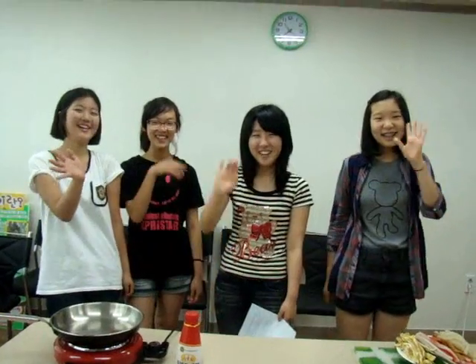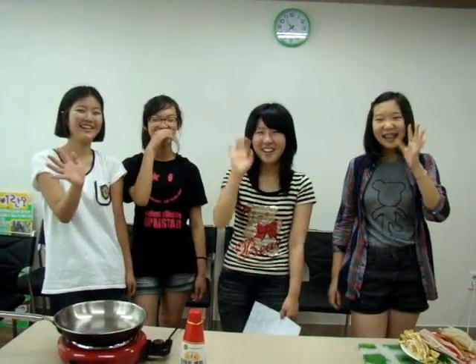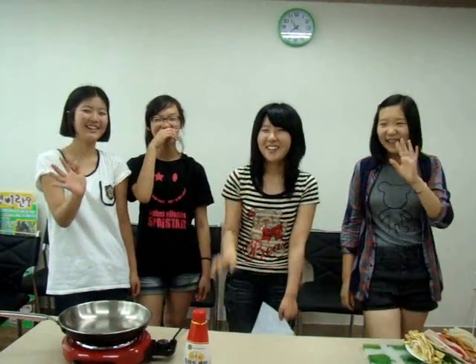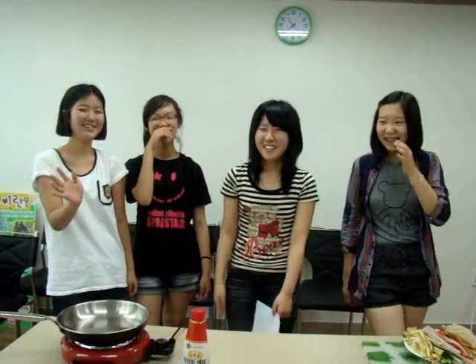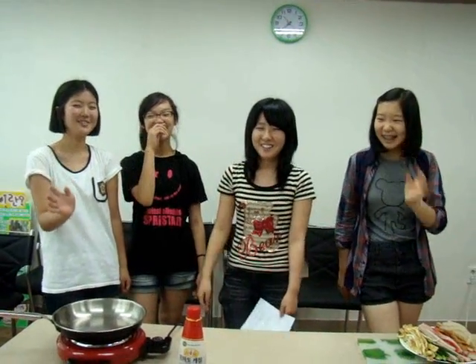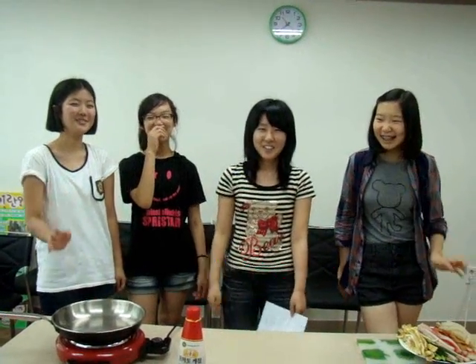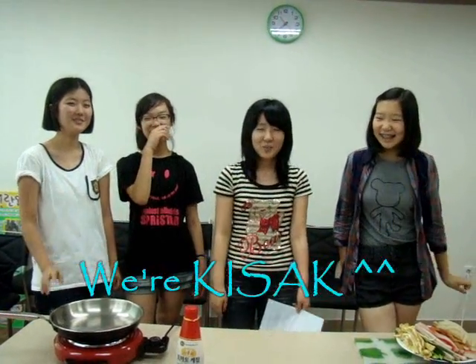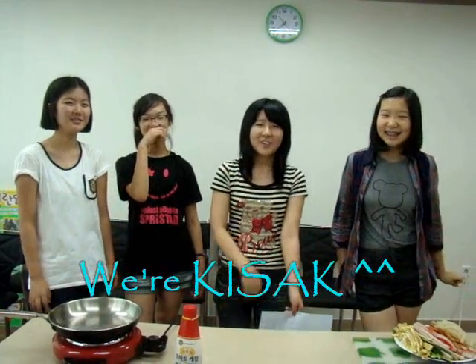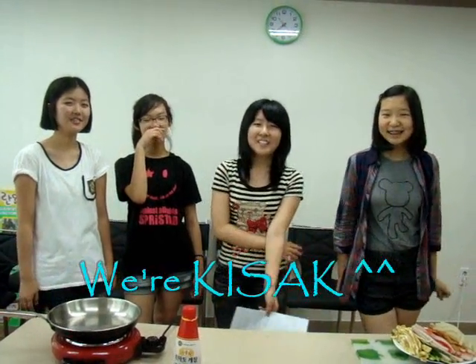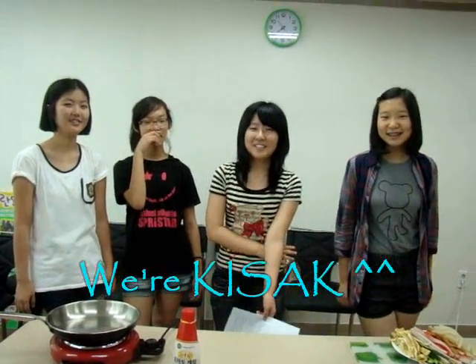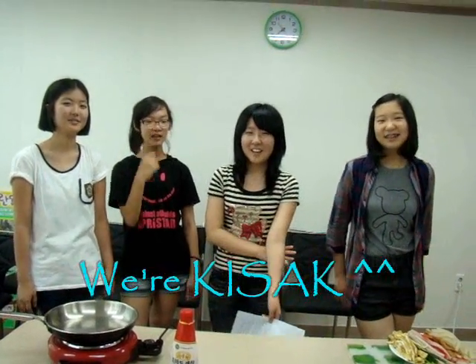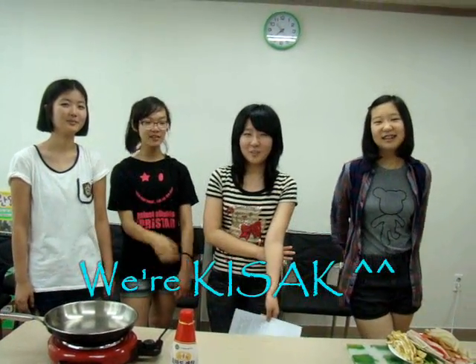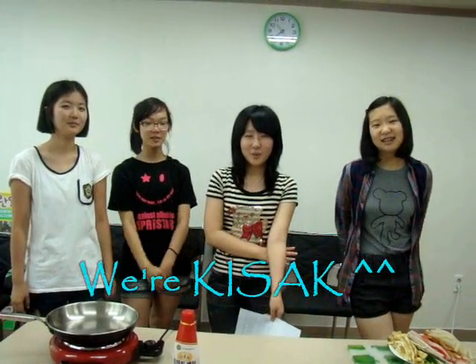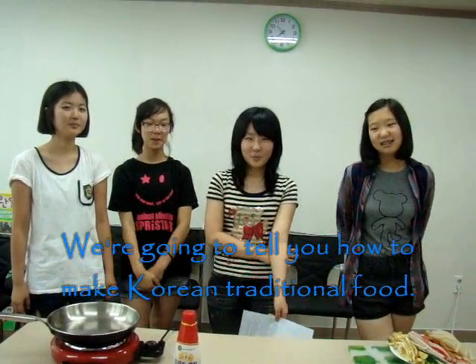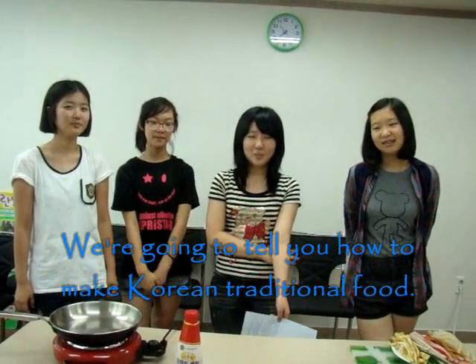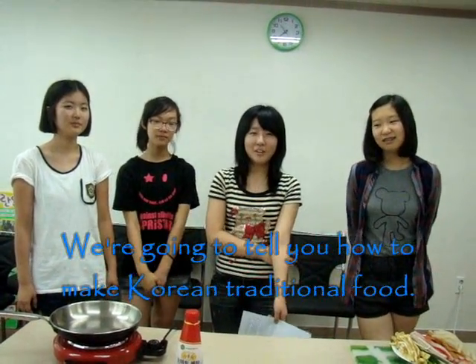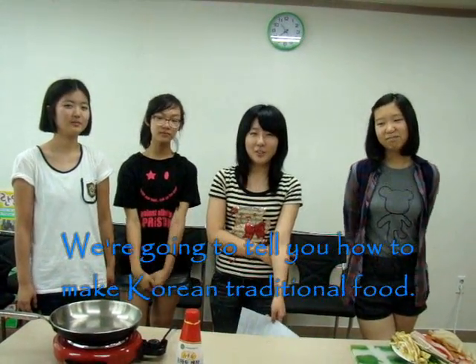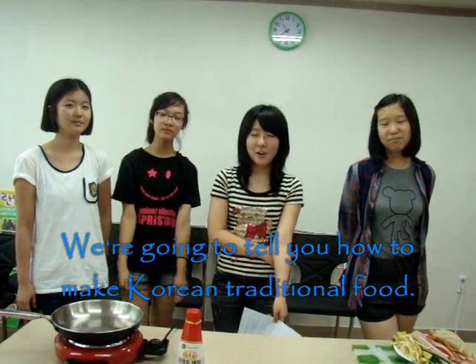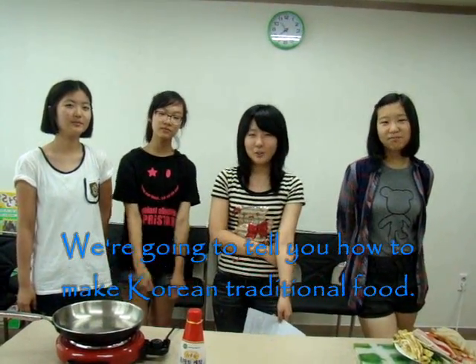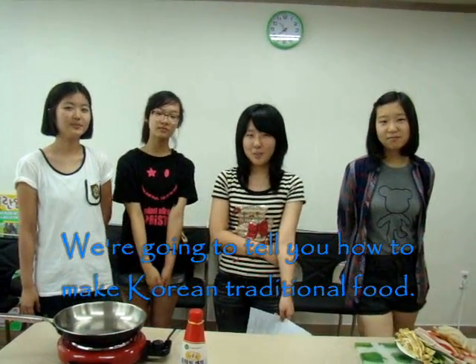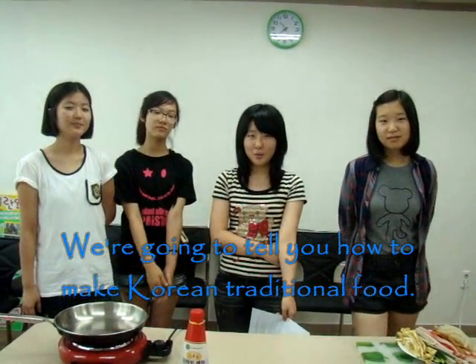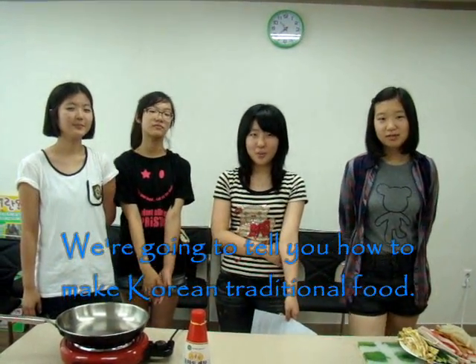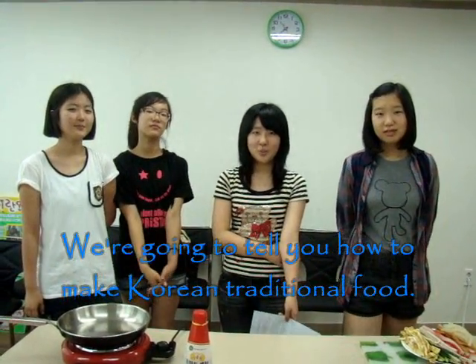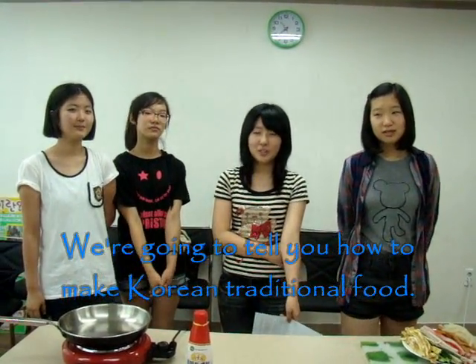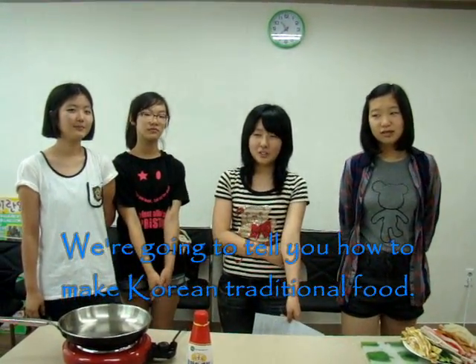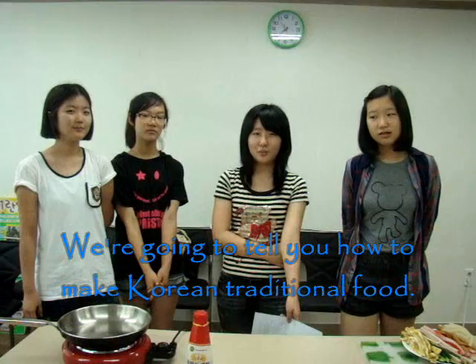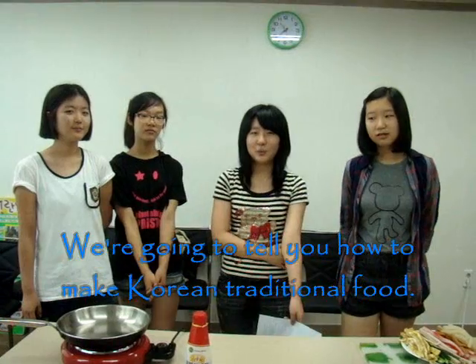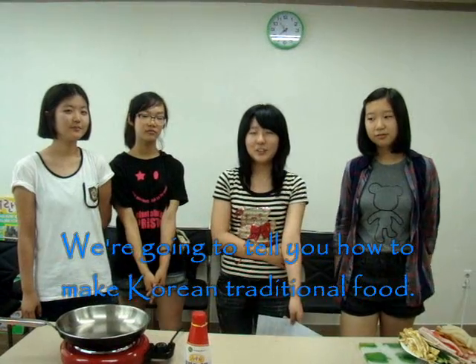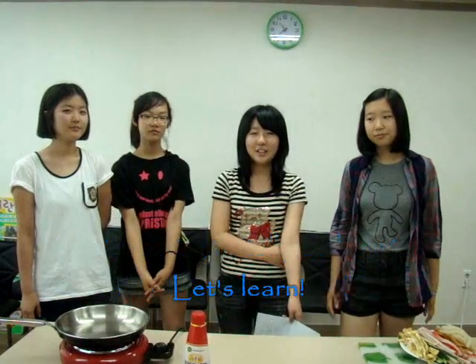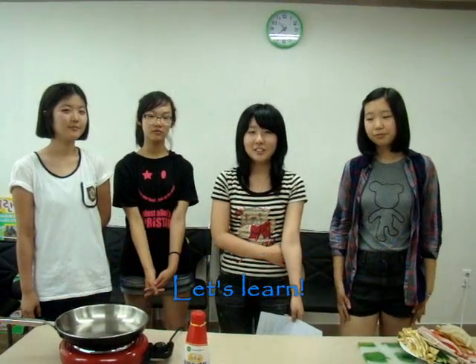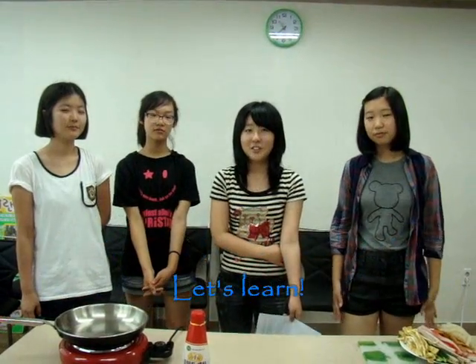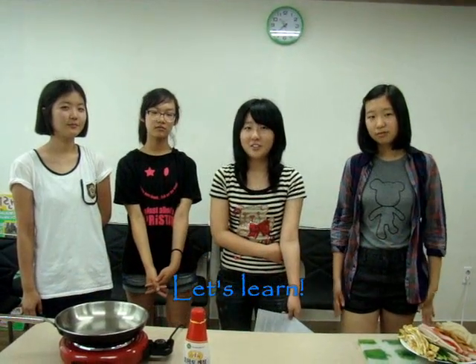Hi, we are Kisa. We are going to tell you how to make Korean traditional food. Let's learn!